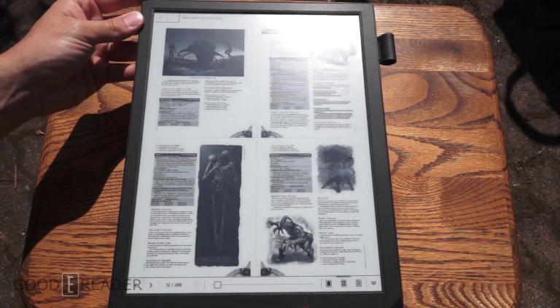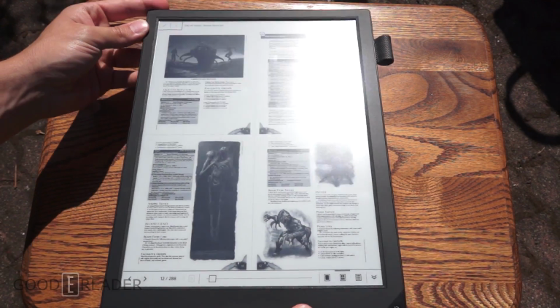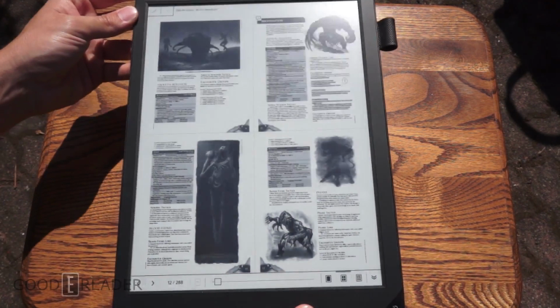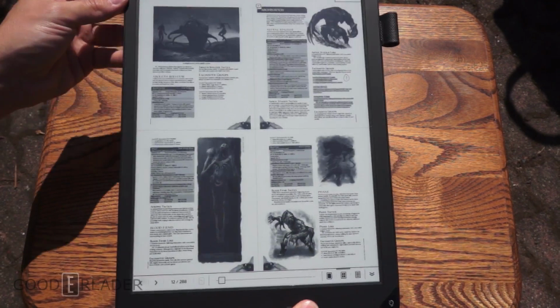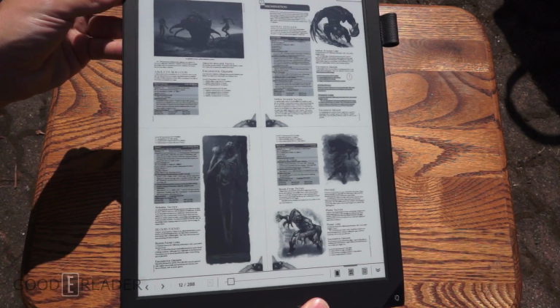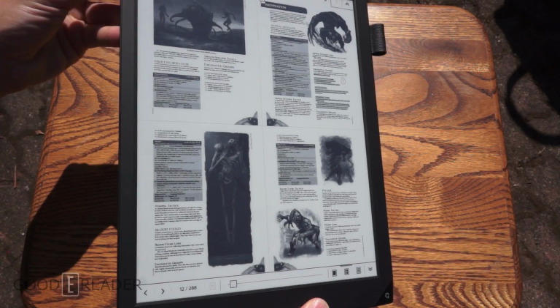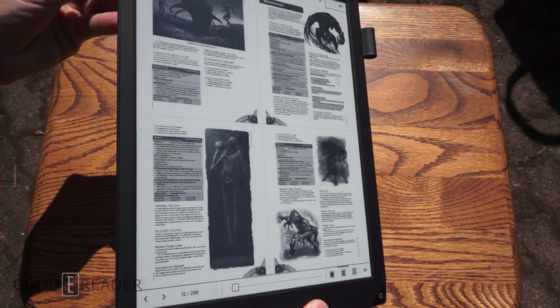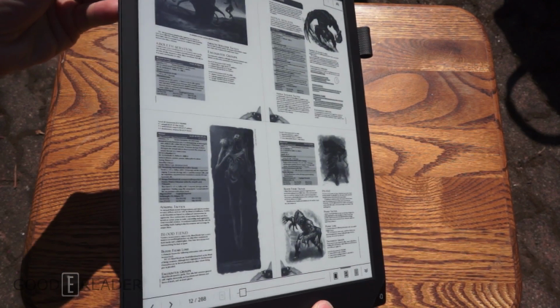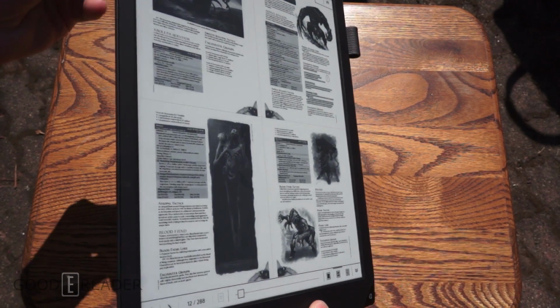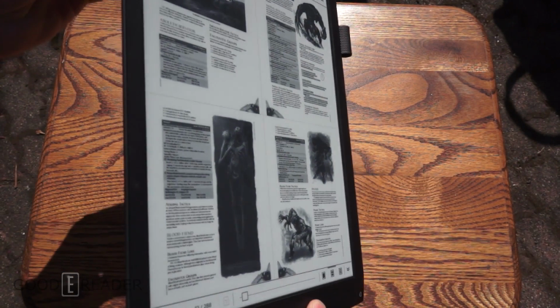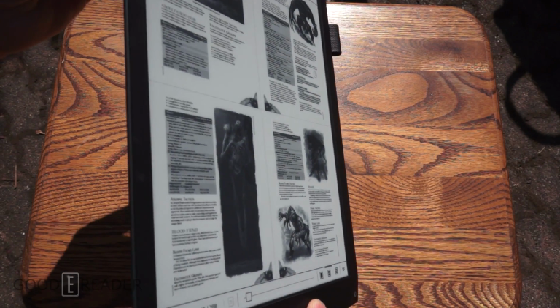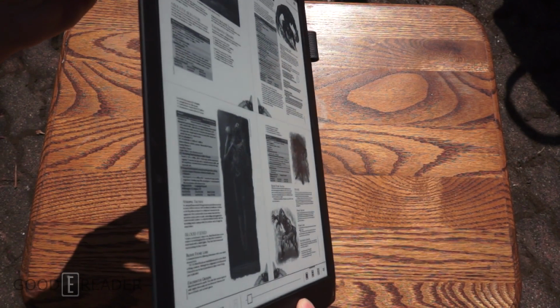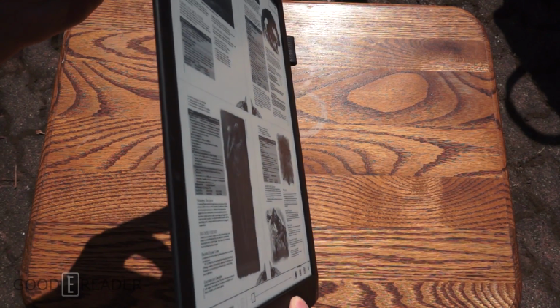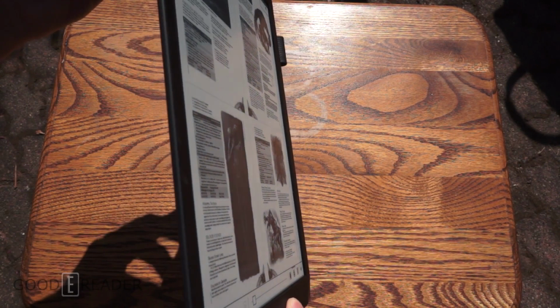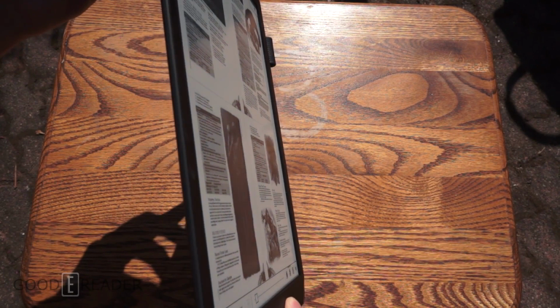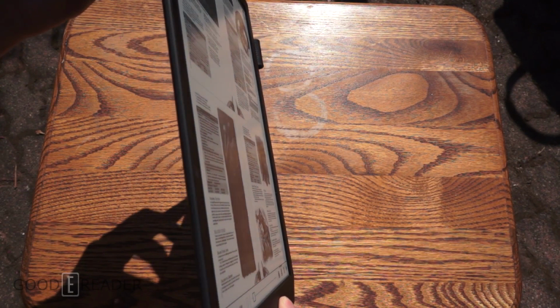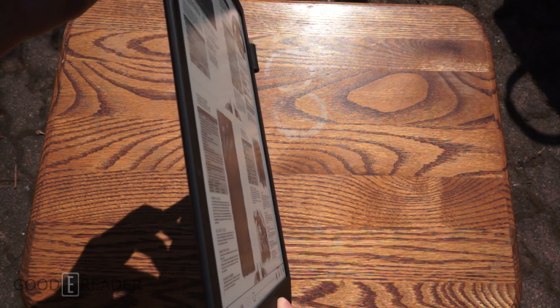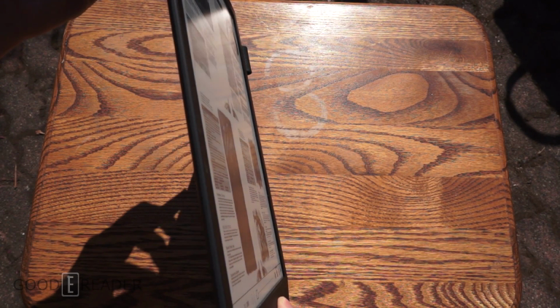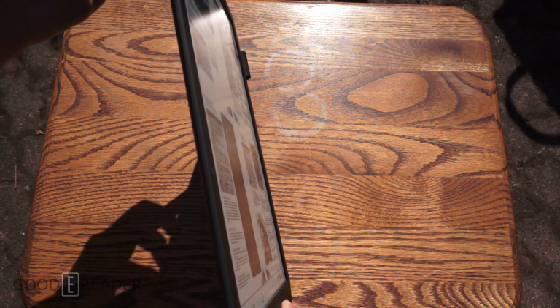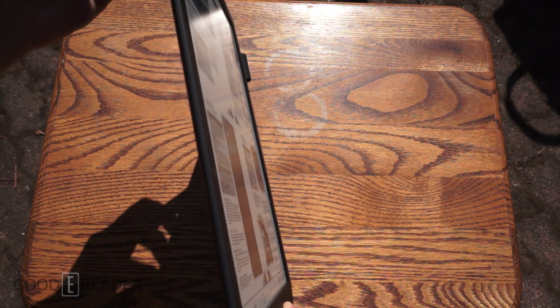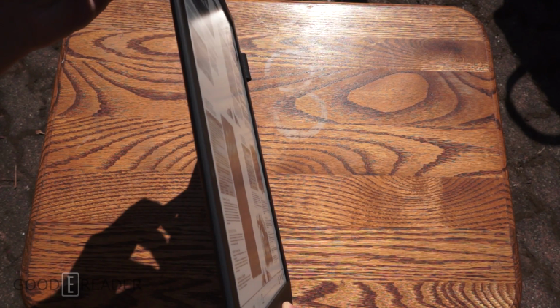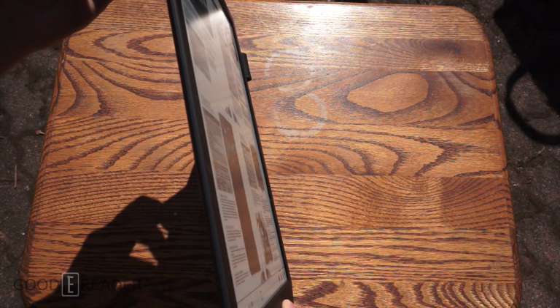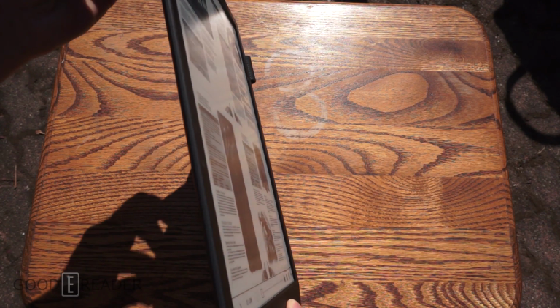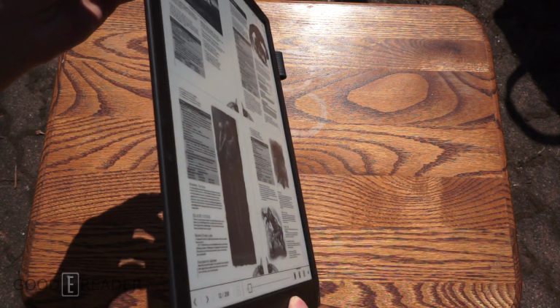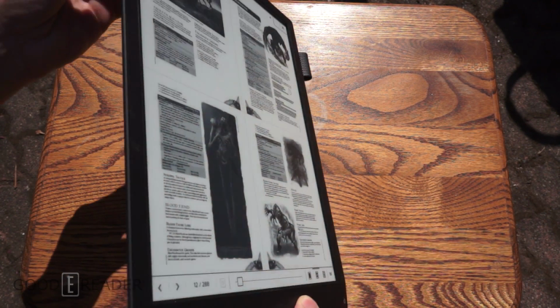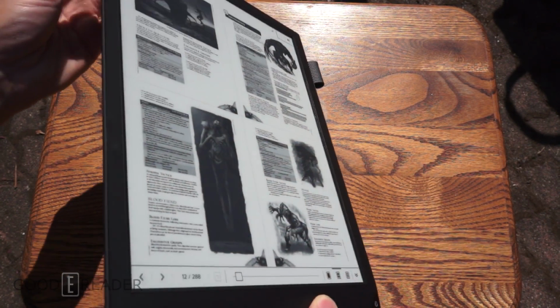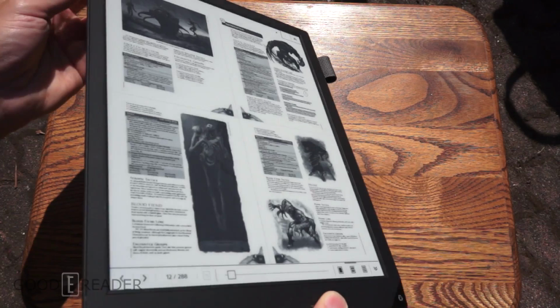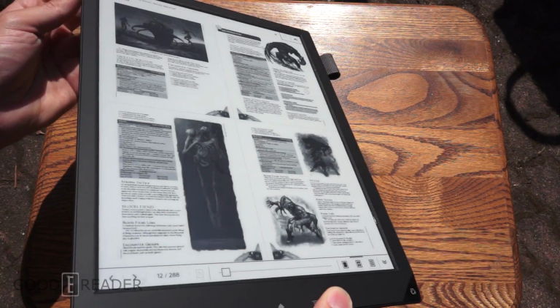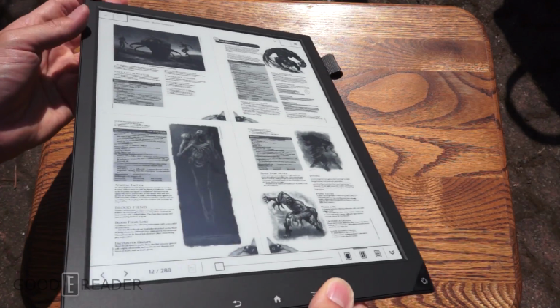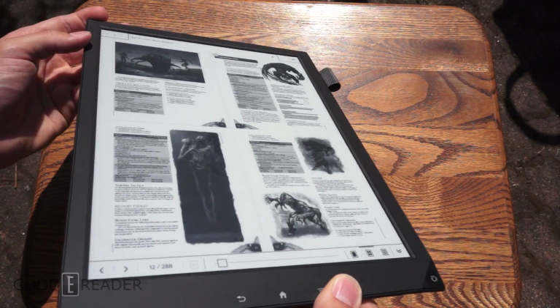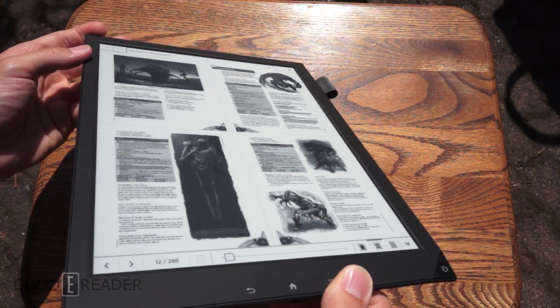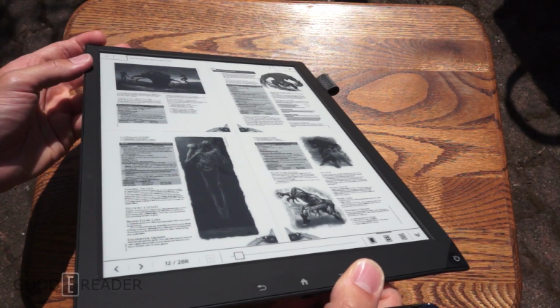Let's just do some tilts. Look at that extreme viewing angle — that's absolutely amazing.